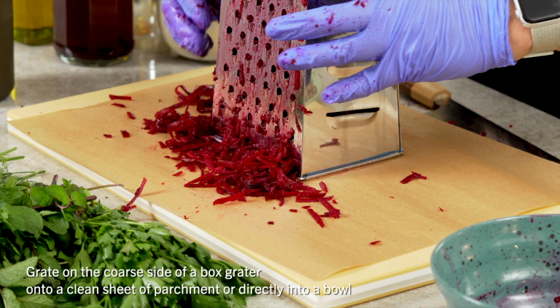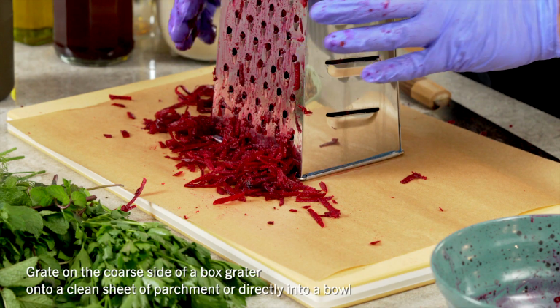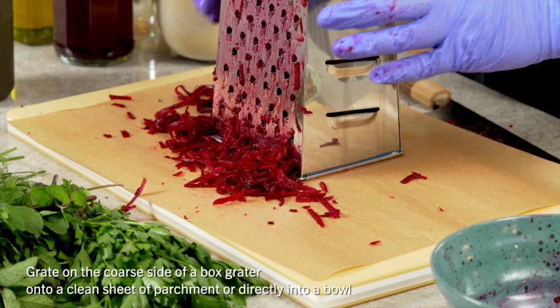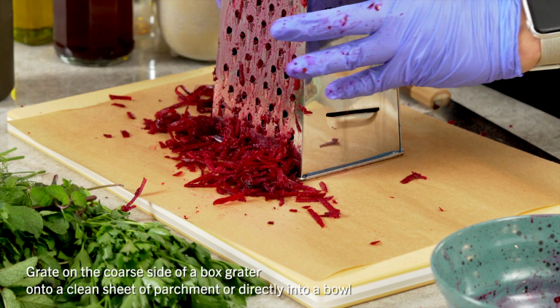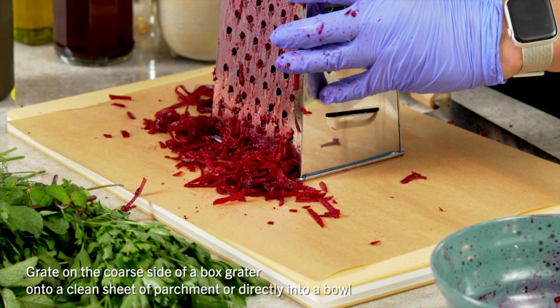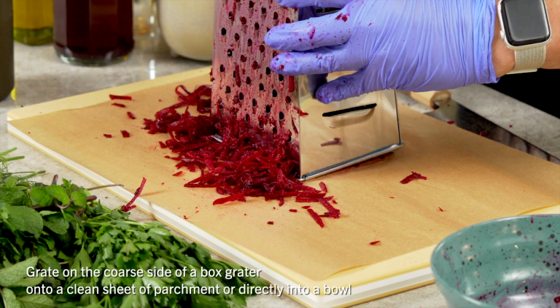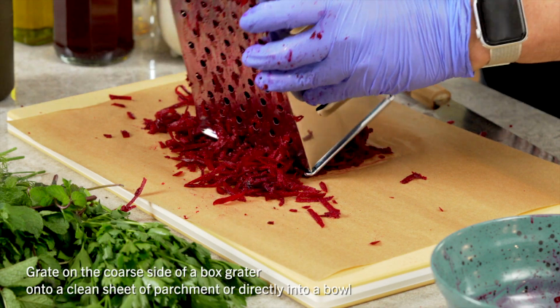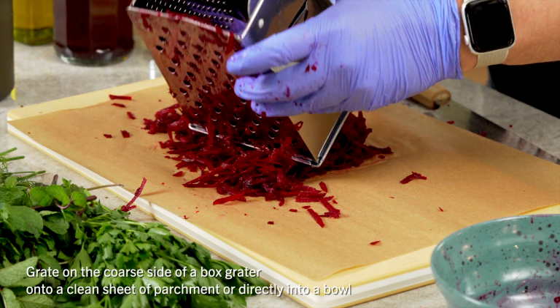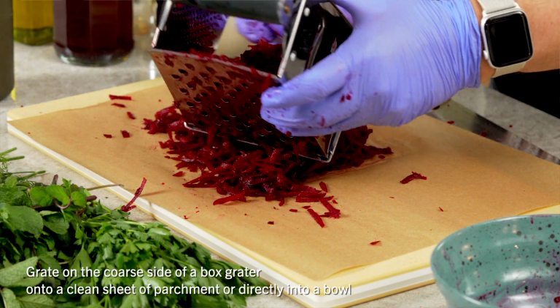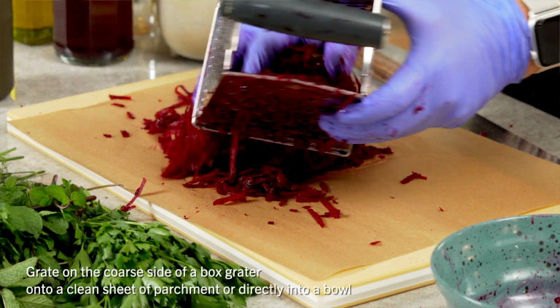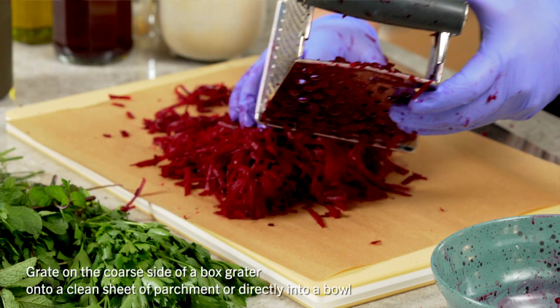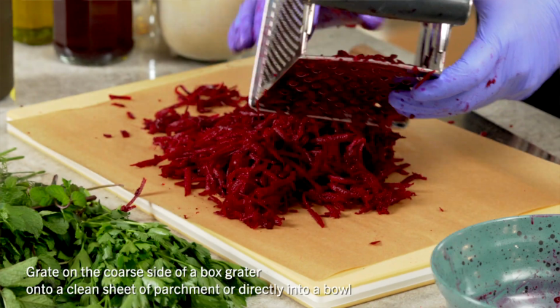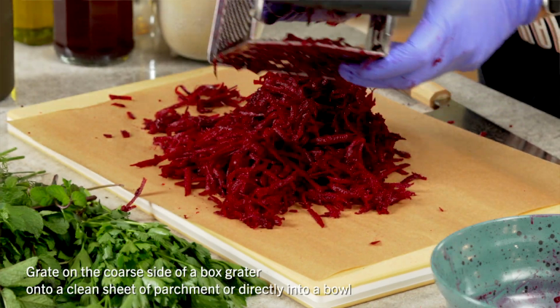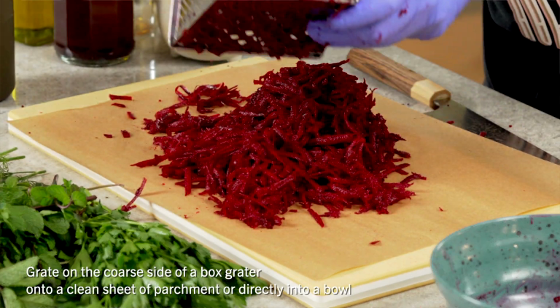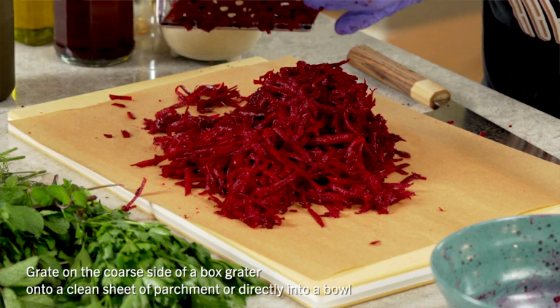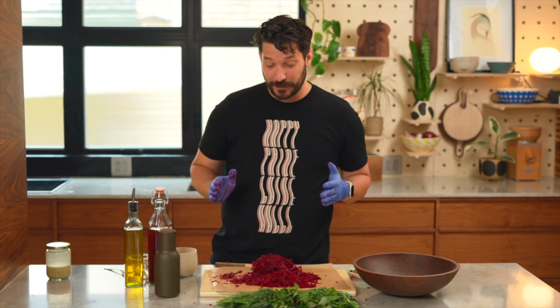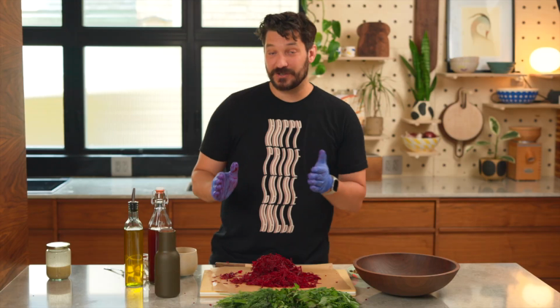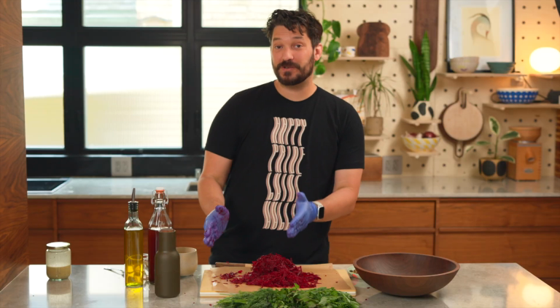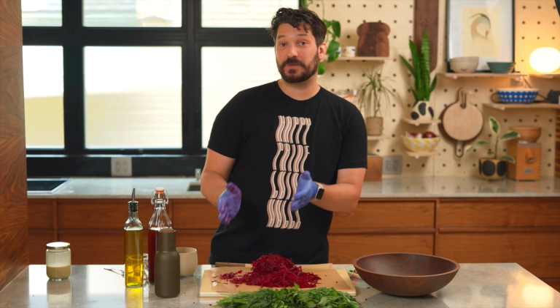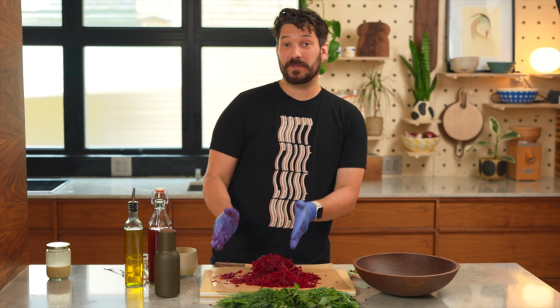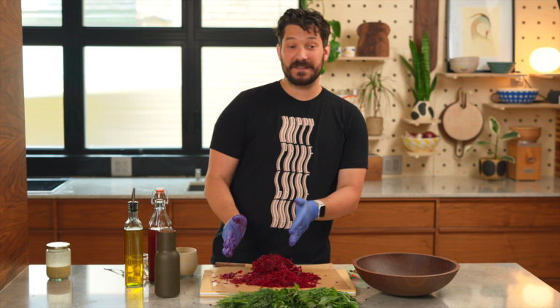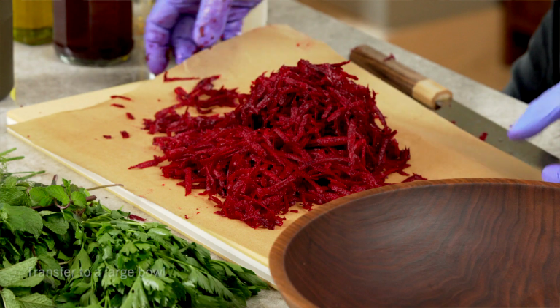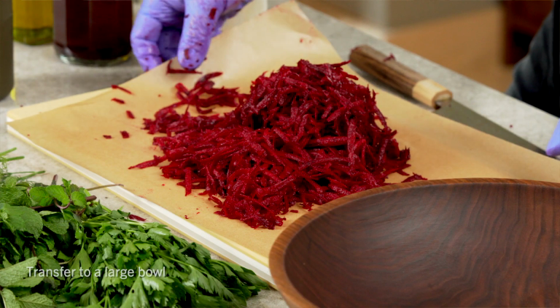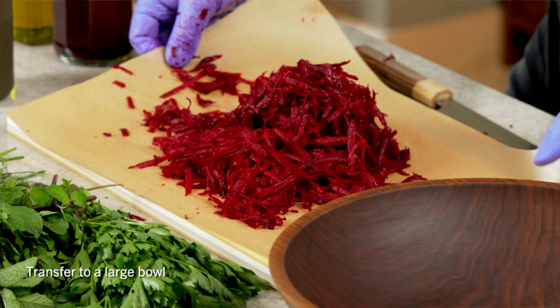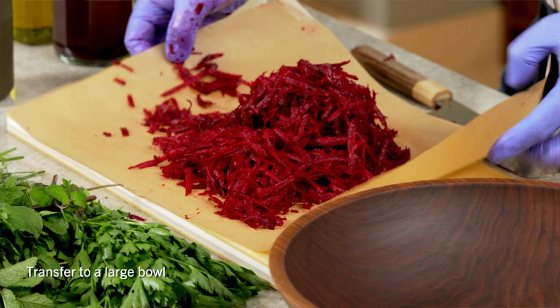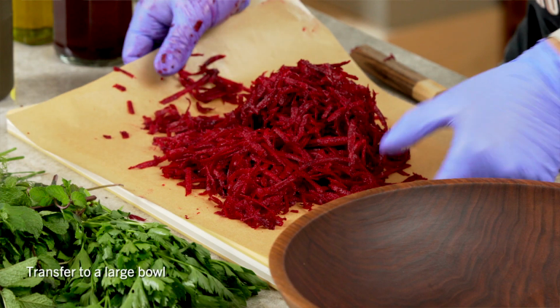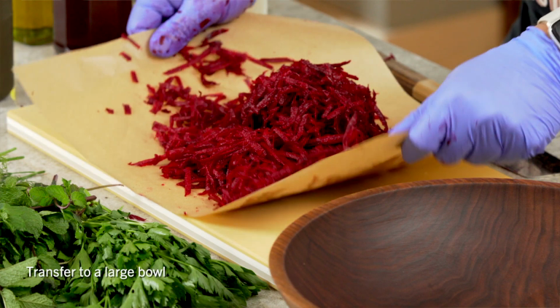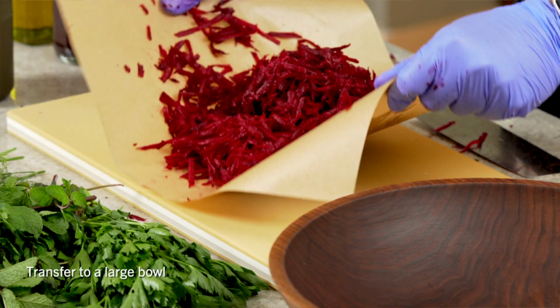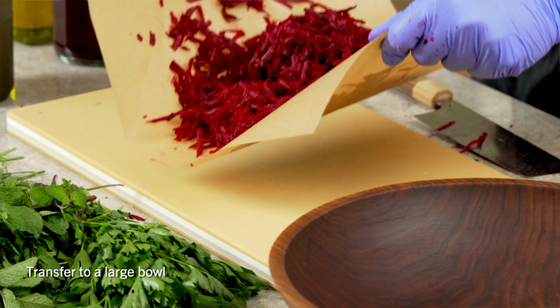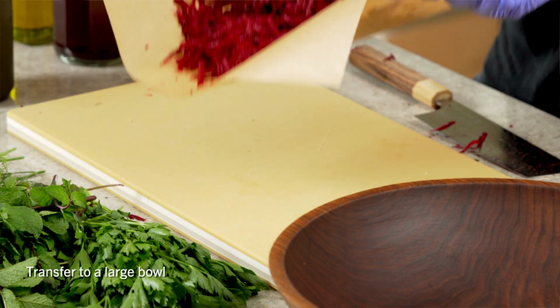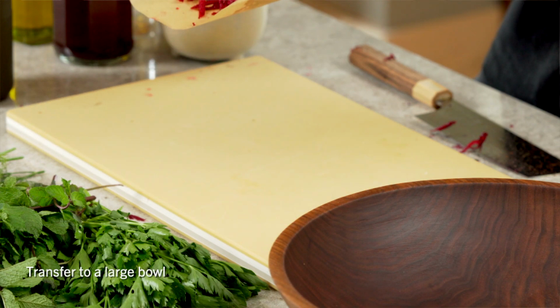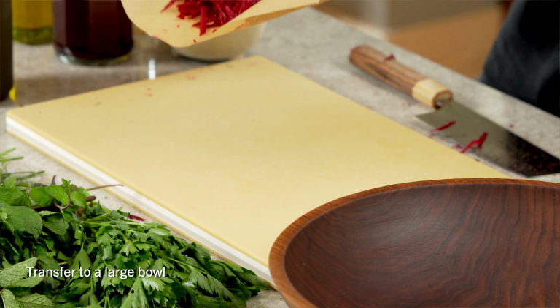I definitely recommend you wear an apron or a black shirt while you are doing this. That's all of the beets grated. The parchment is super handy here too because you can use it to move the beets into your serving bowl without making another mess.